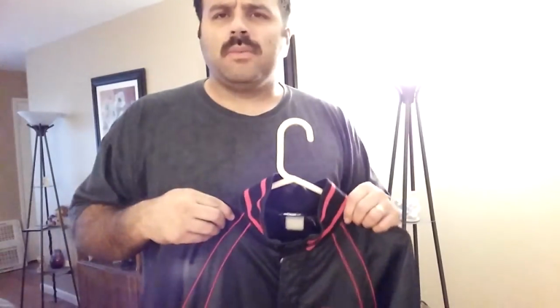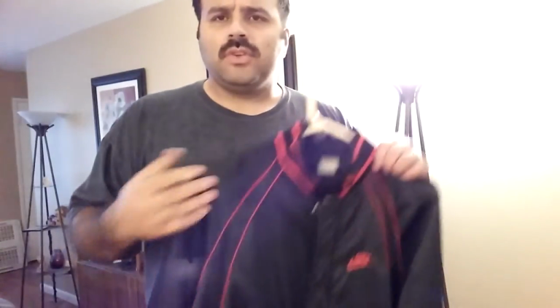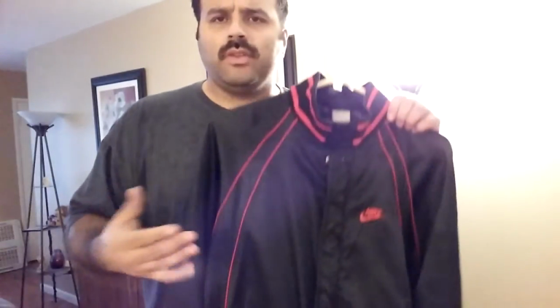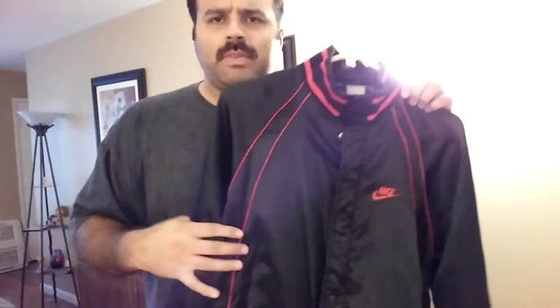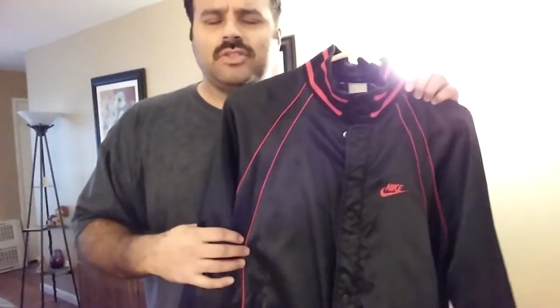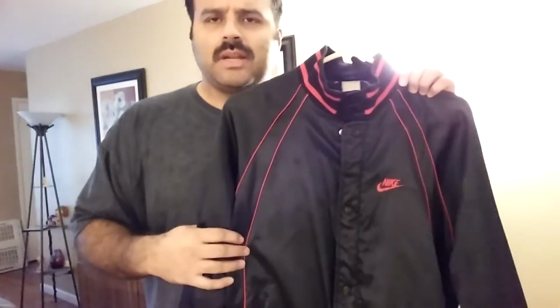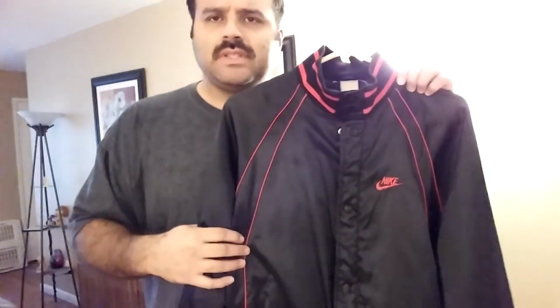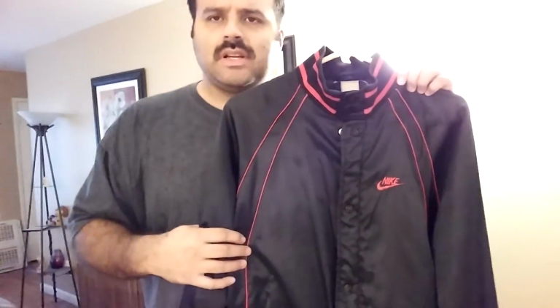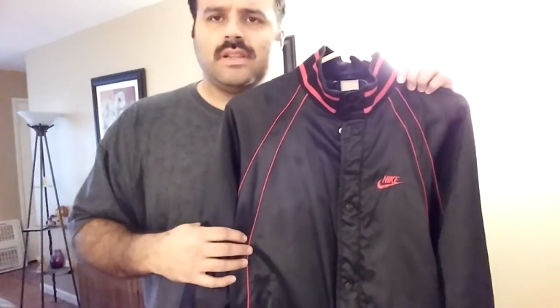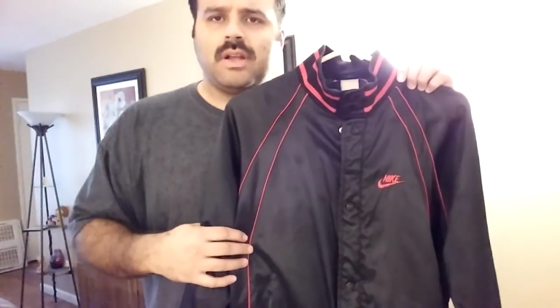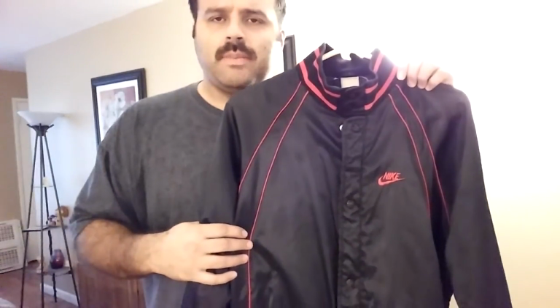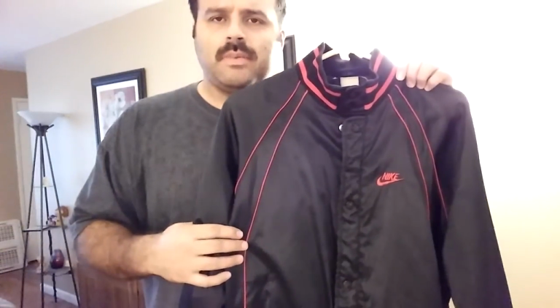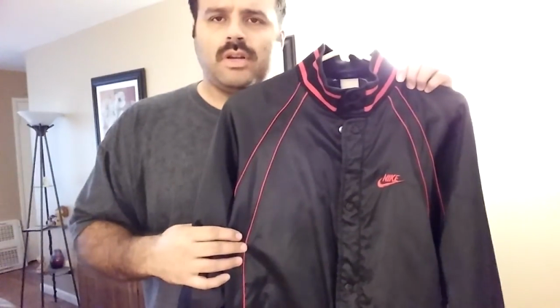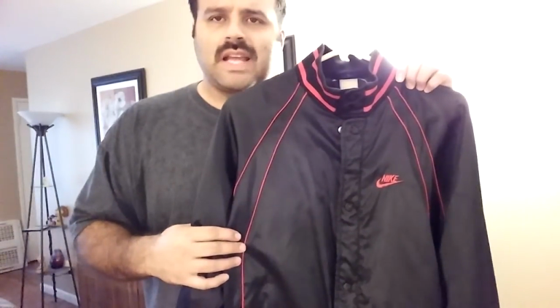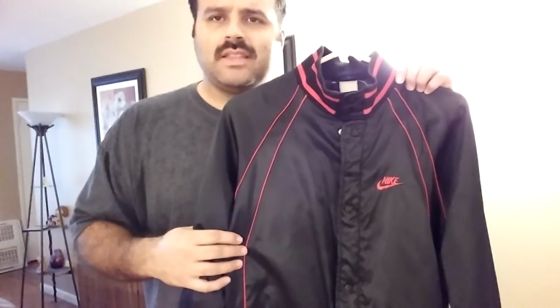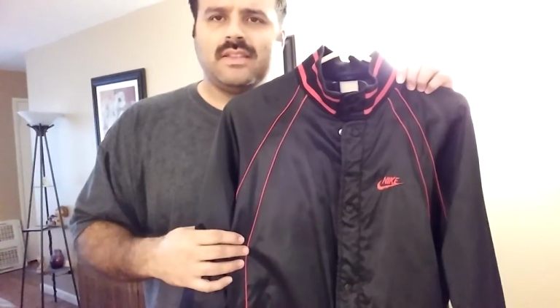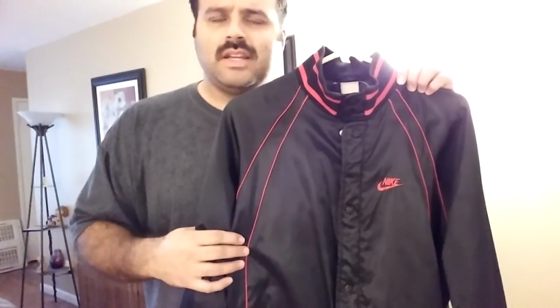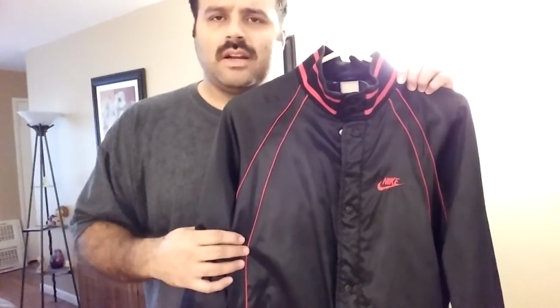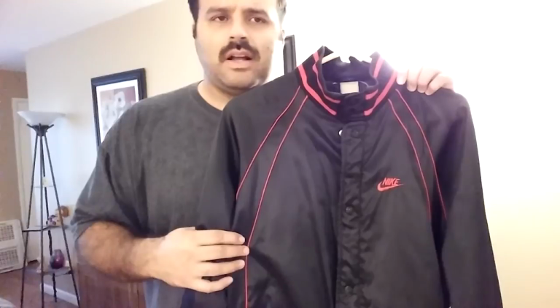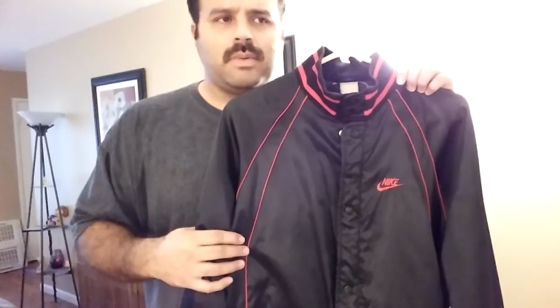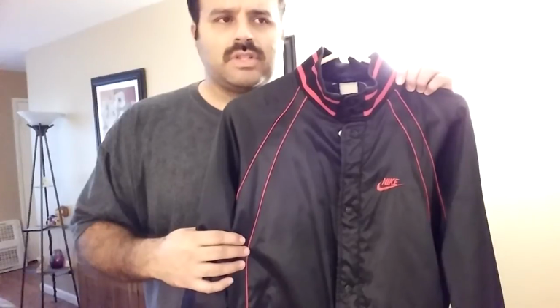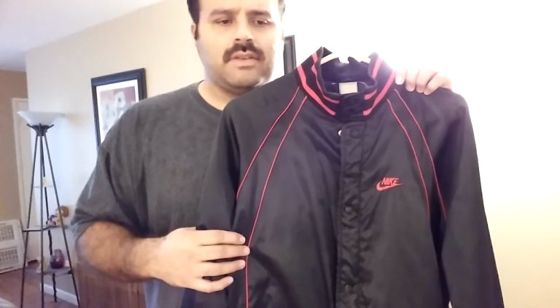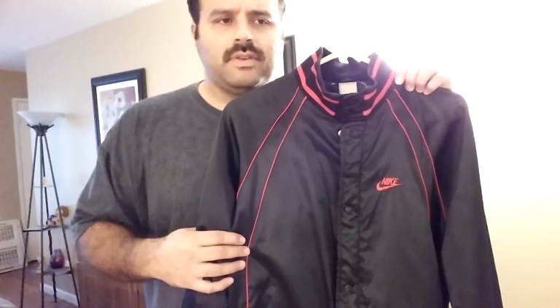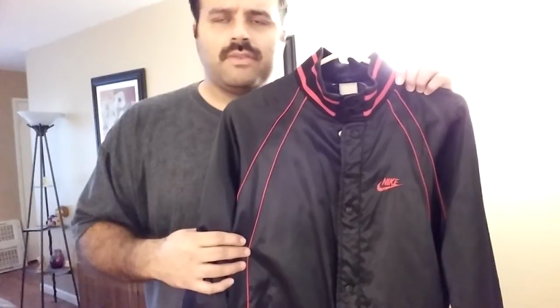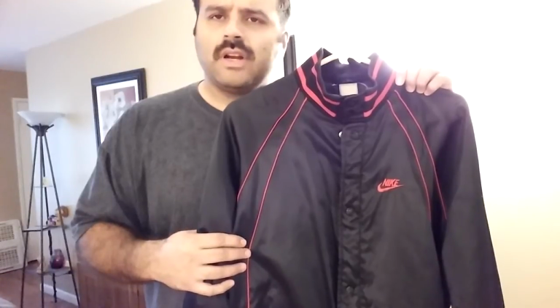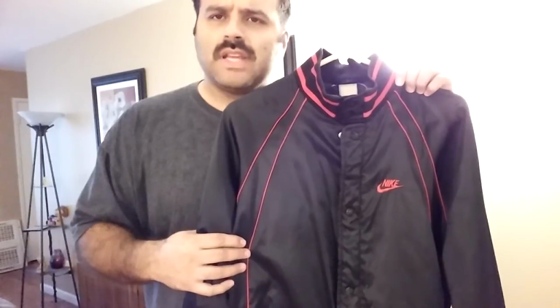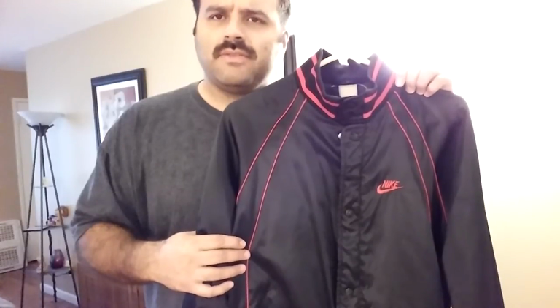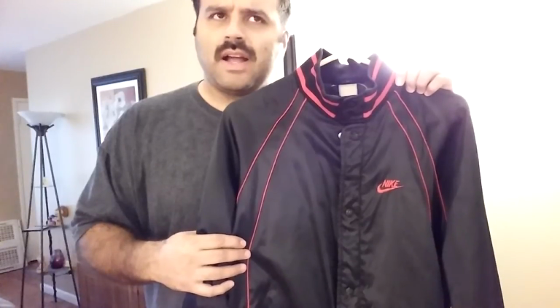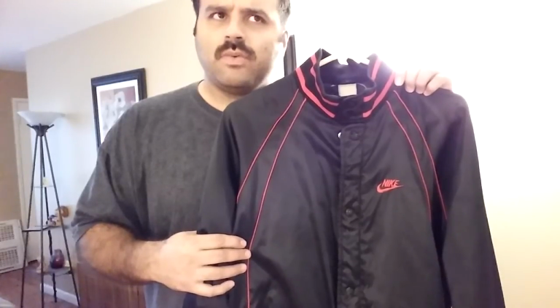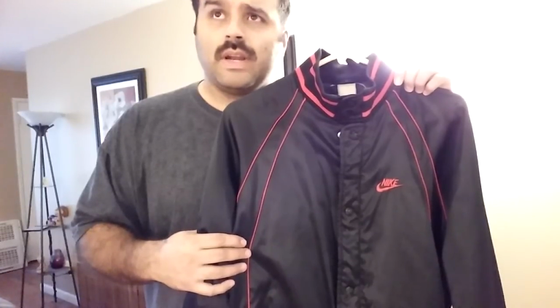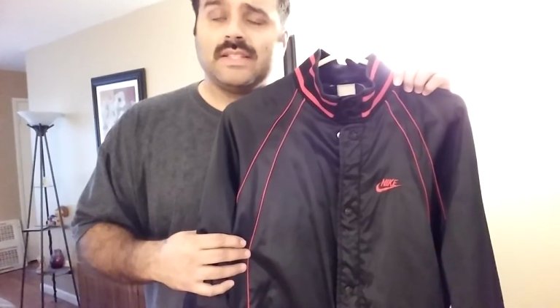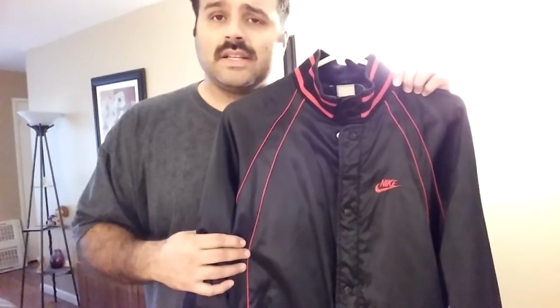If you know anything about the jacket, please leave me a comment. Let me know exactly the year — I'm just kind of trying to figure out if it was 1985 or 1986.